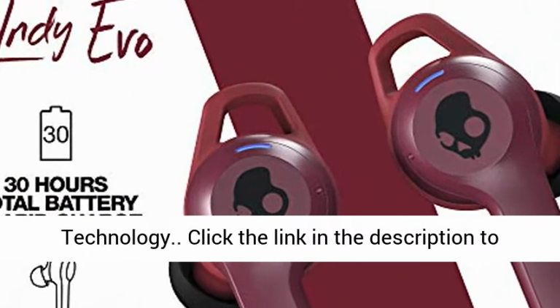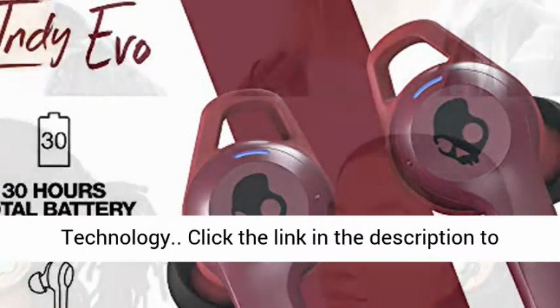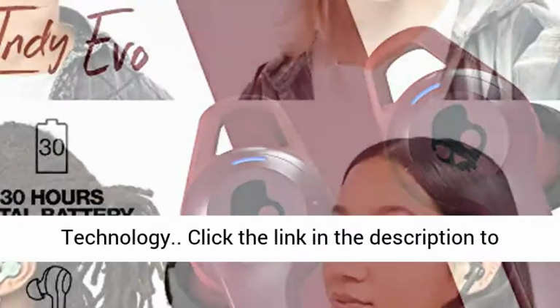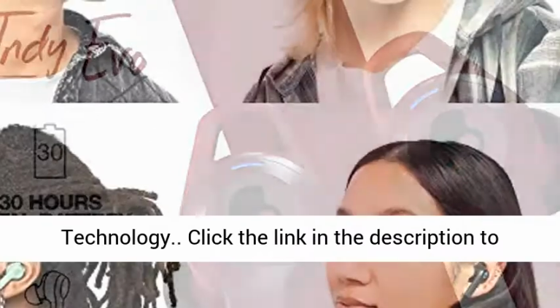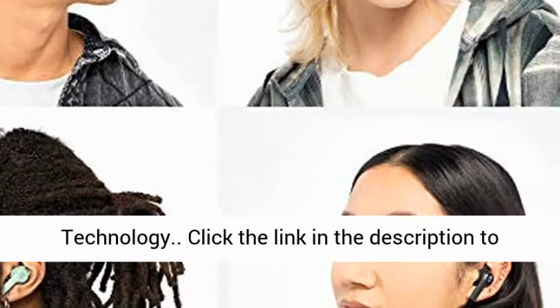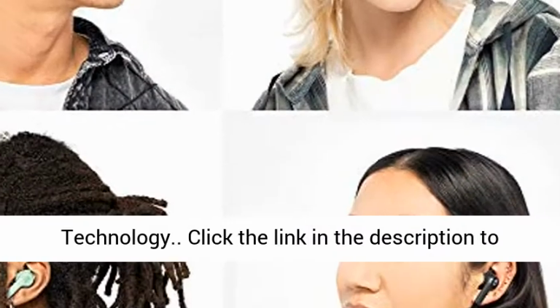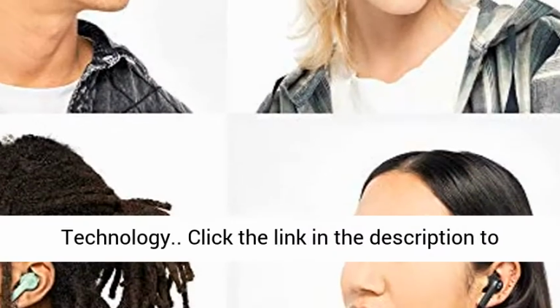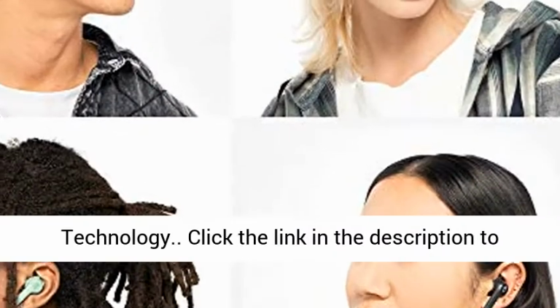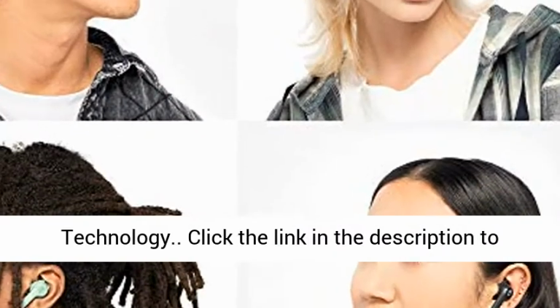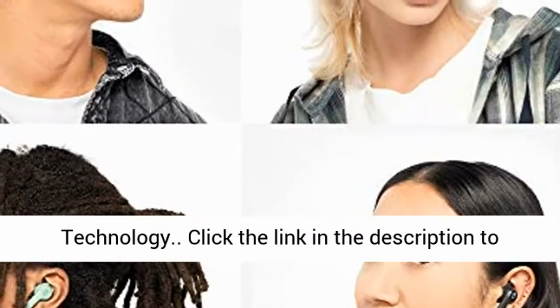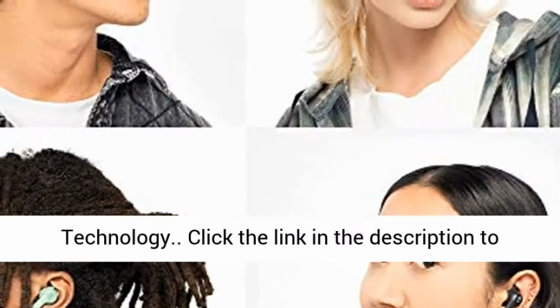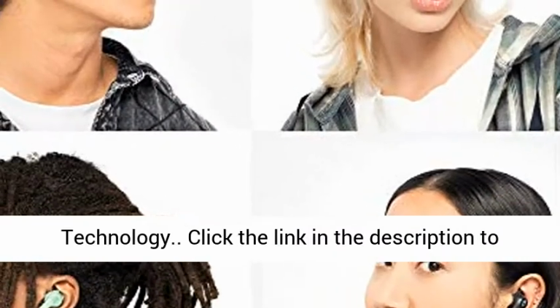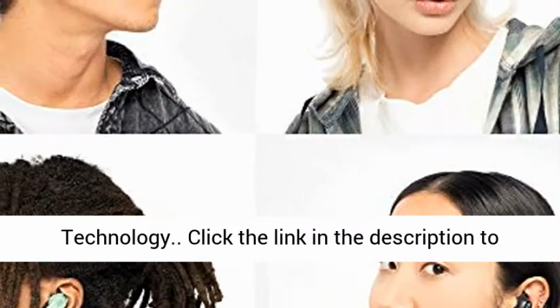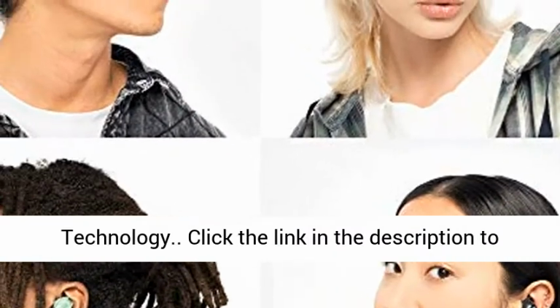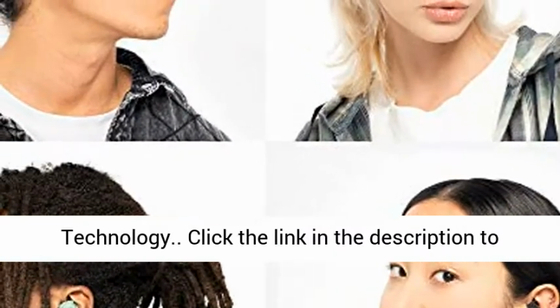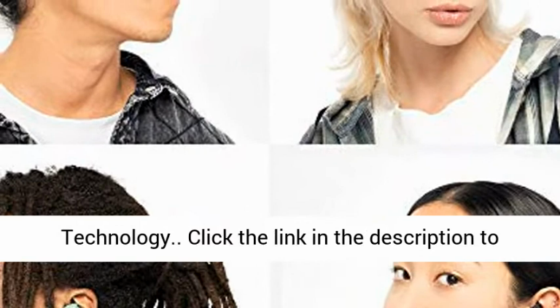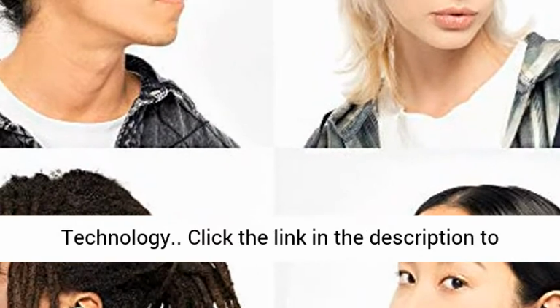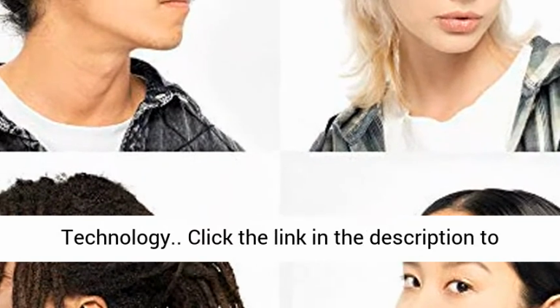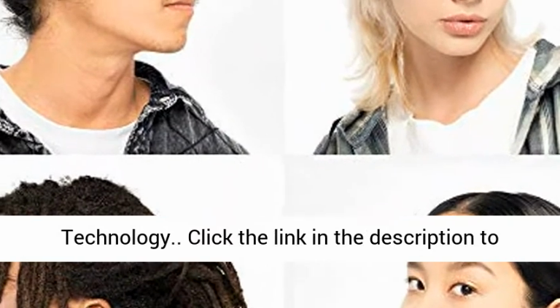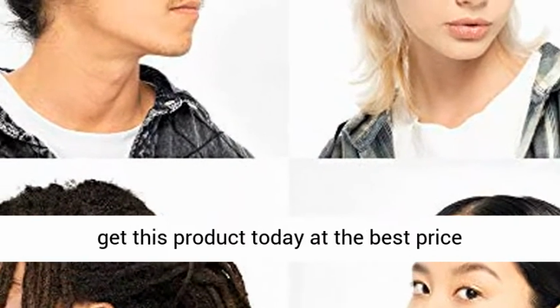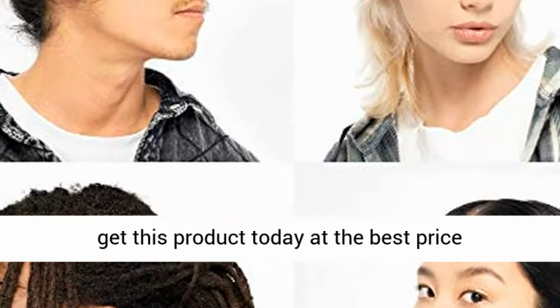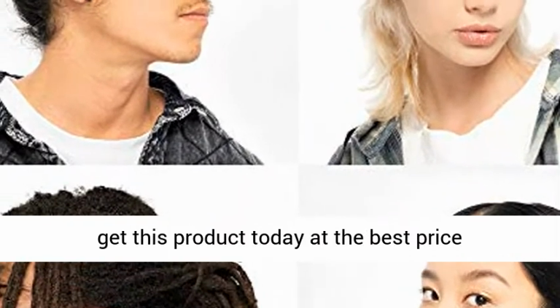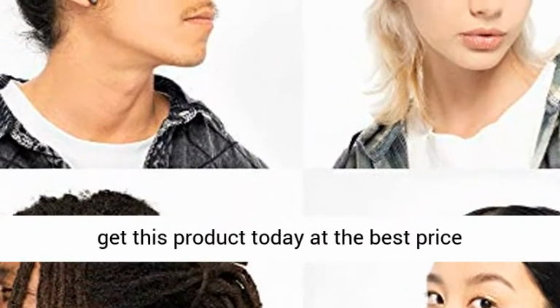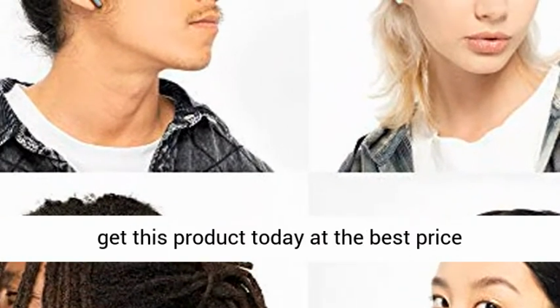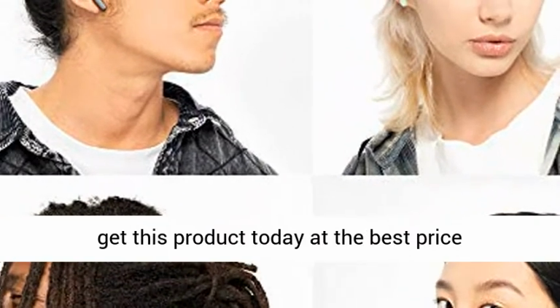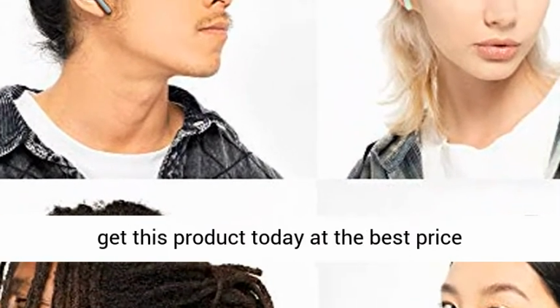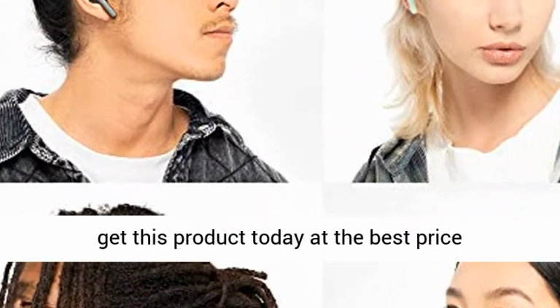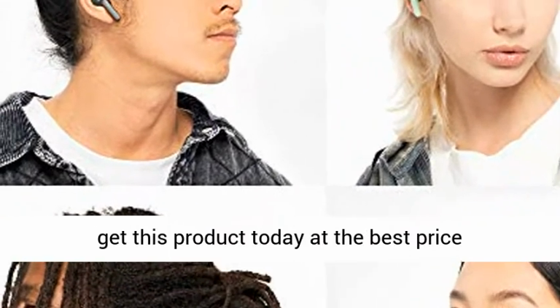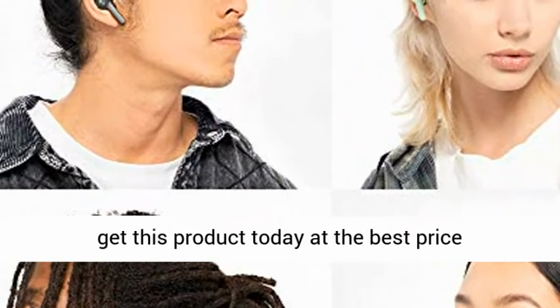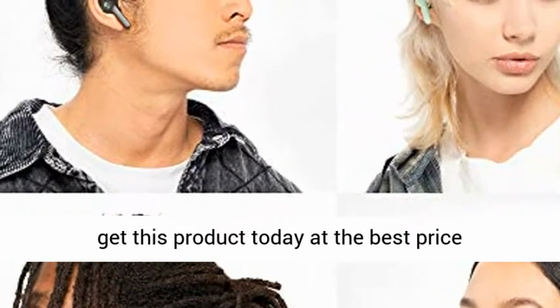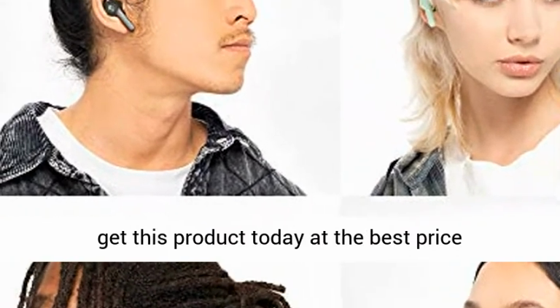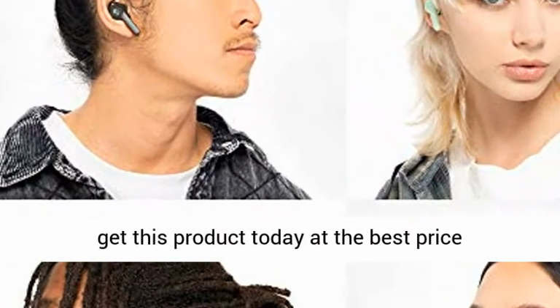Built-in Tile technology. Click the link in the description to get this product today at the best price.